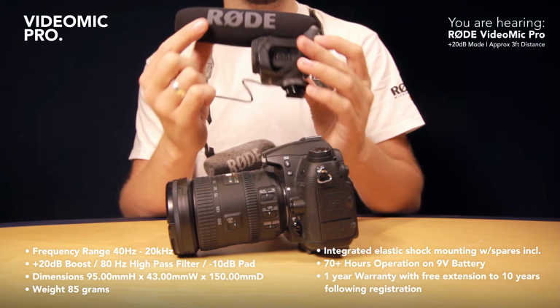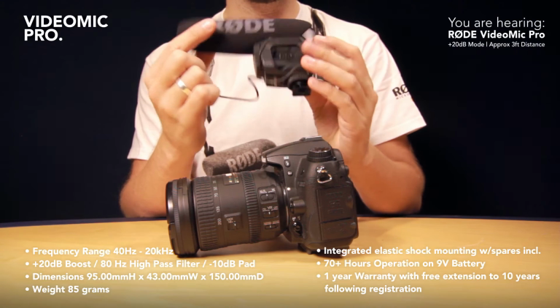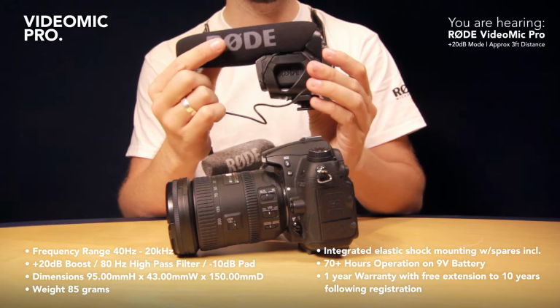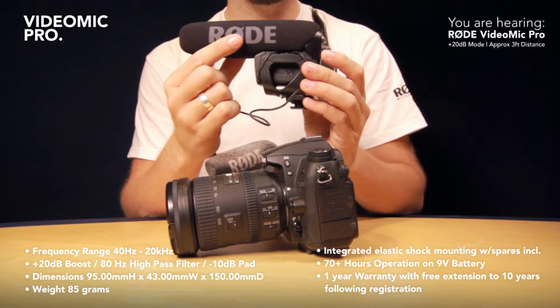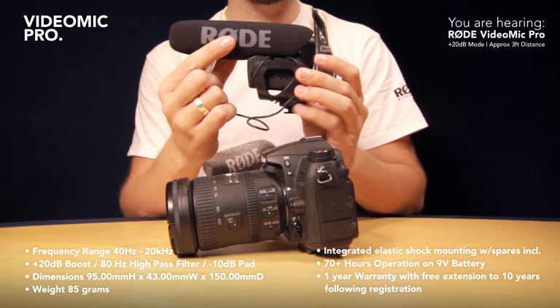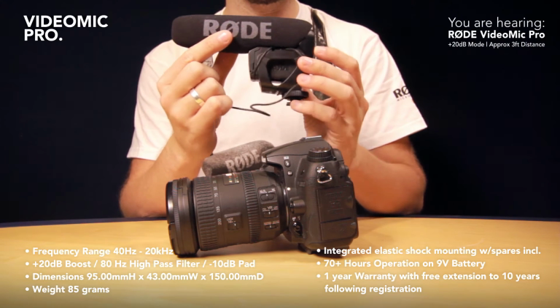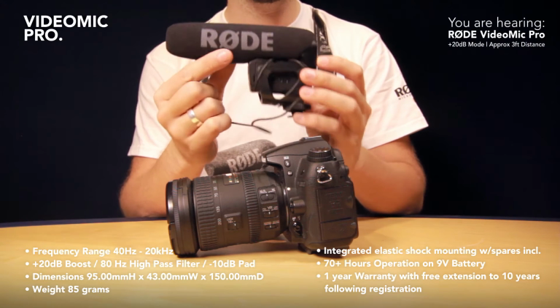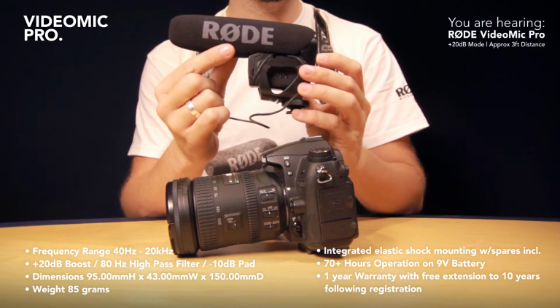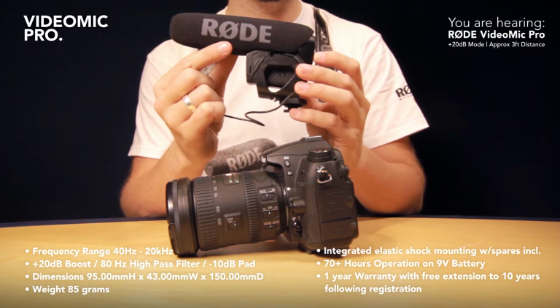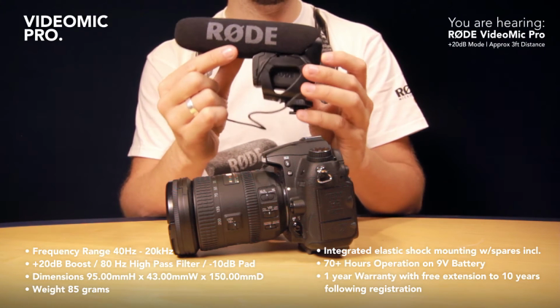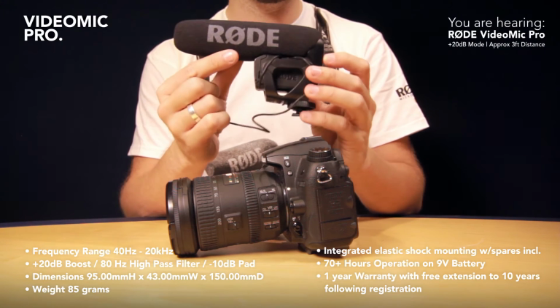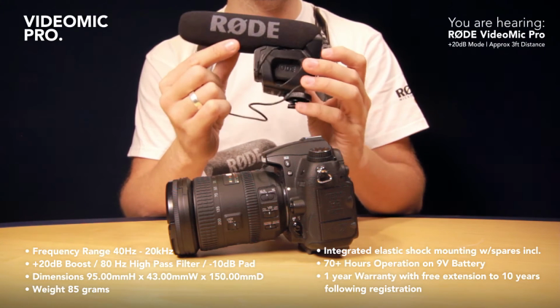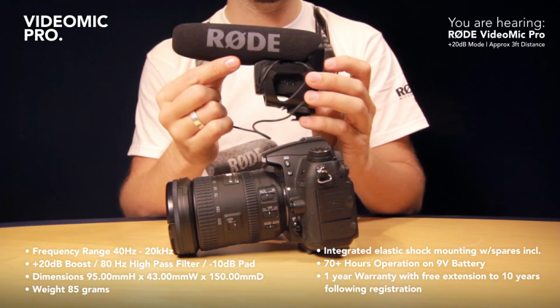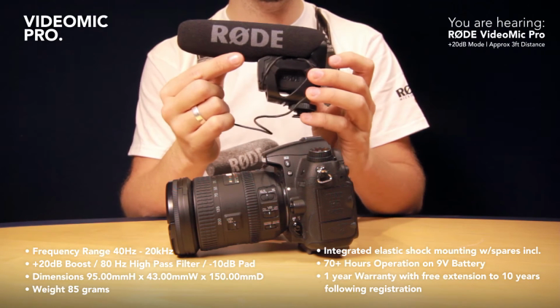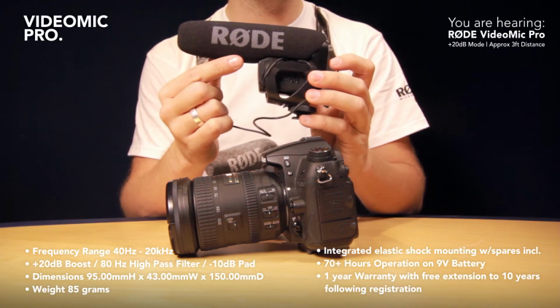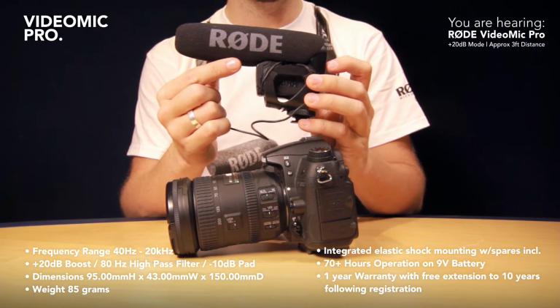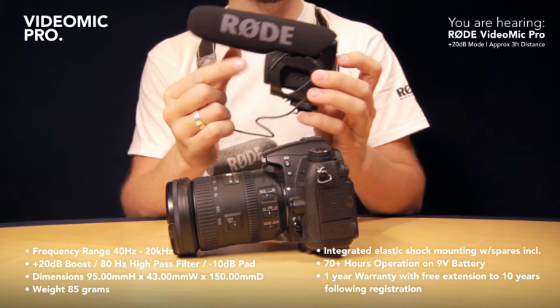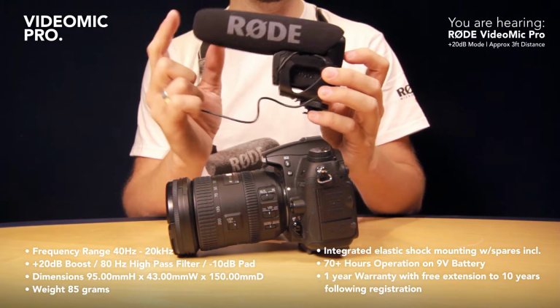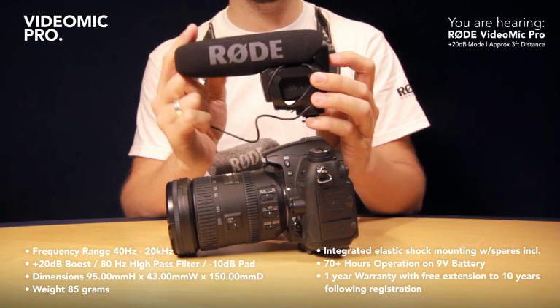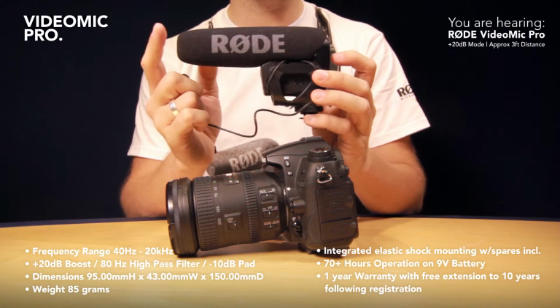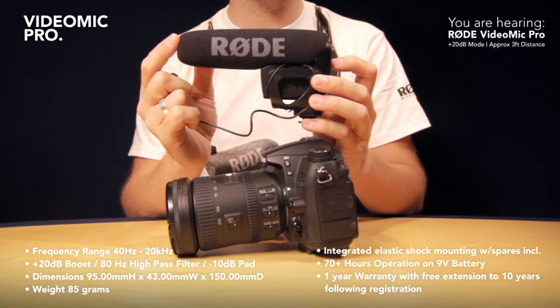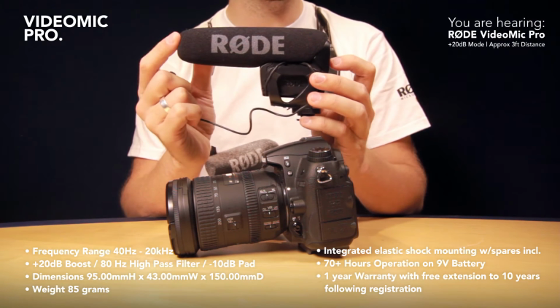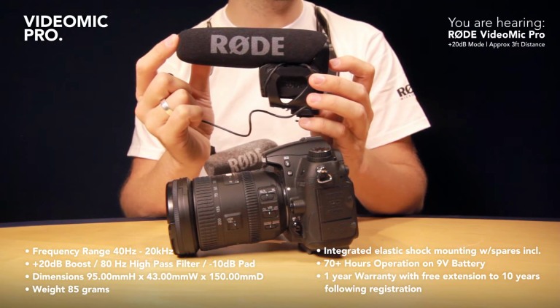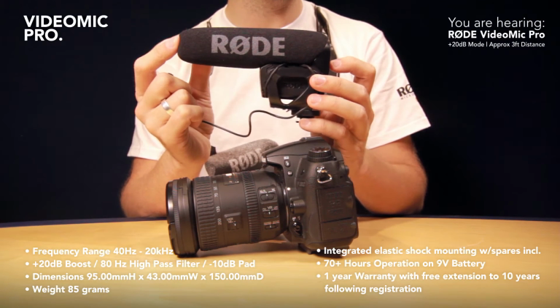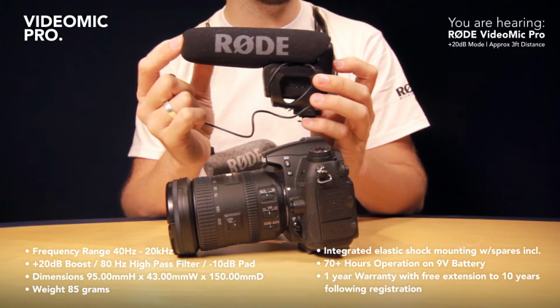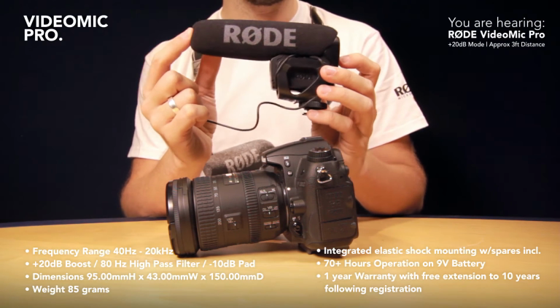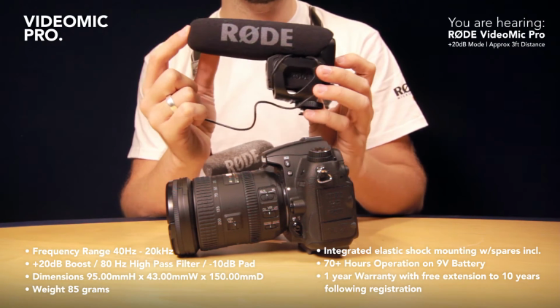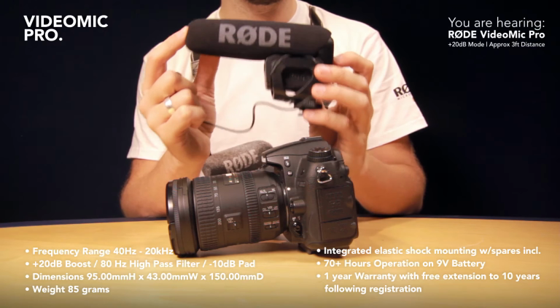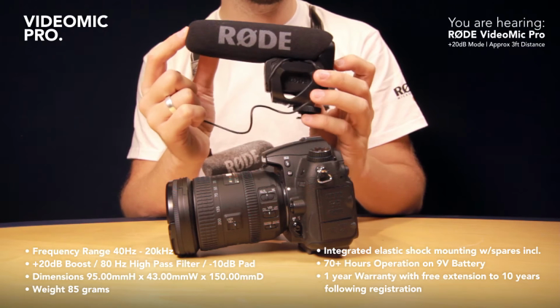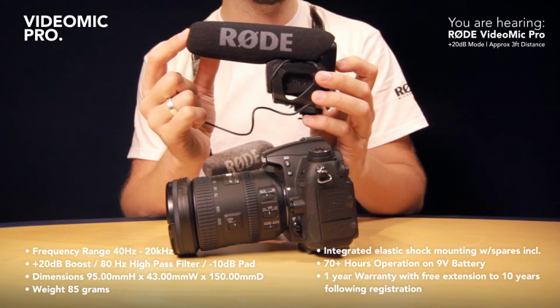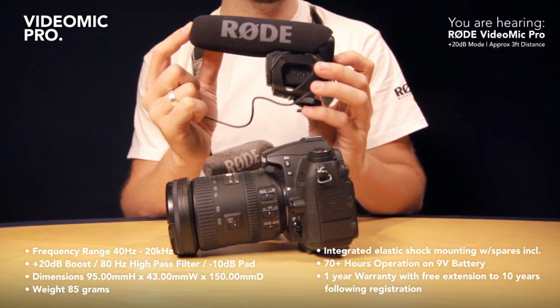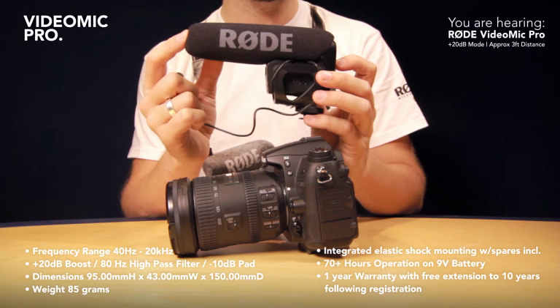This is around £139, and if you register it when you receive it, you get a 10-year warranty.